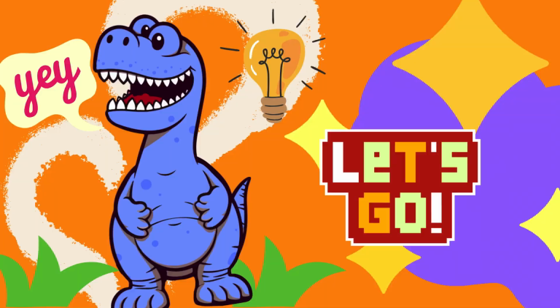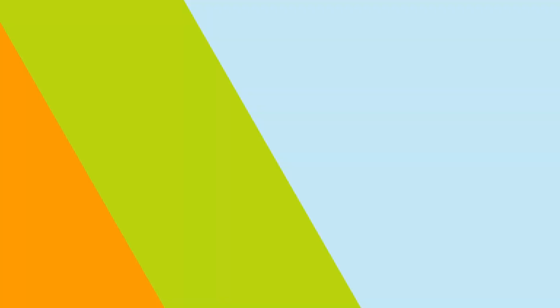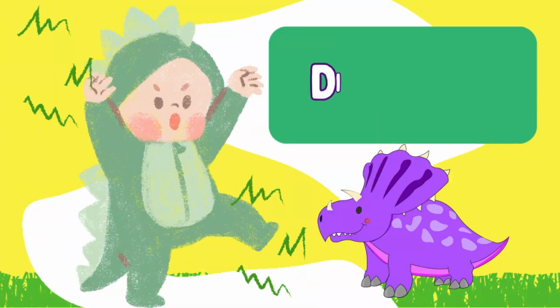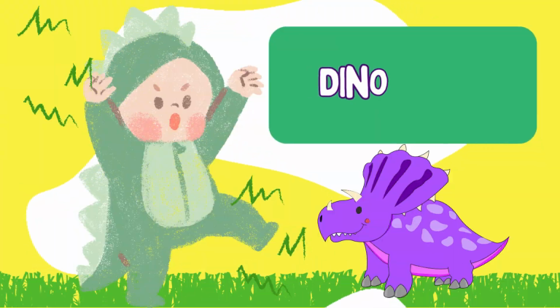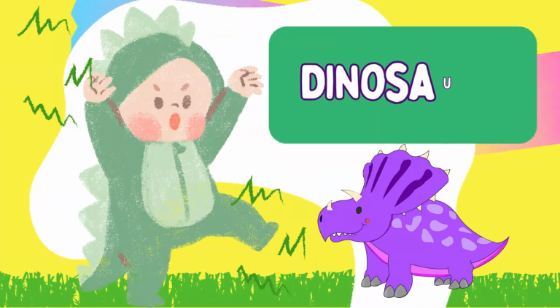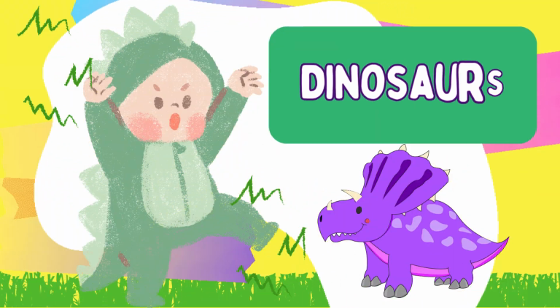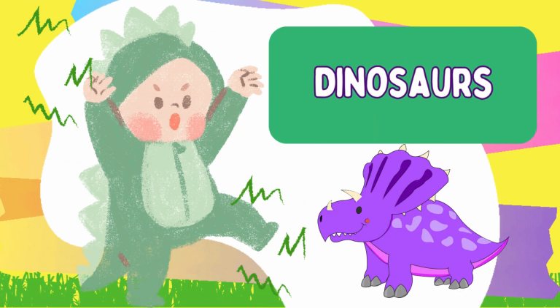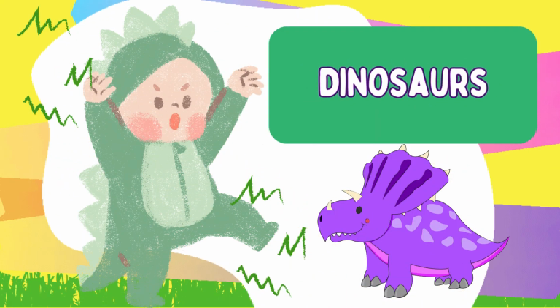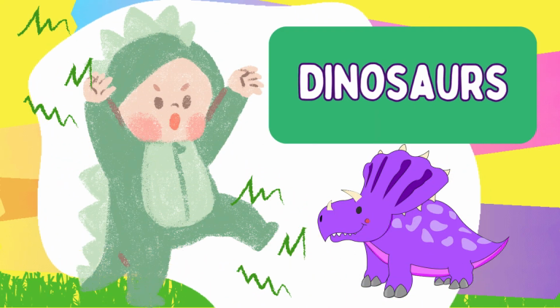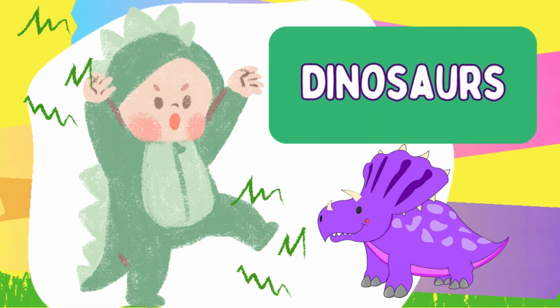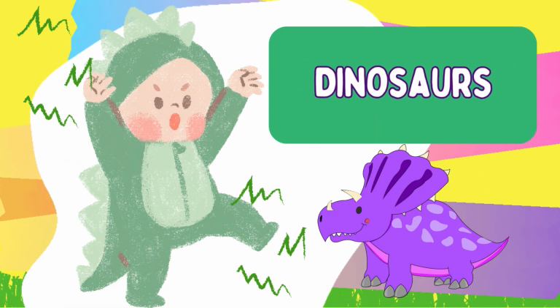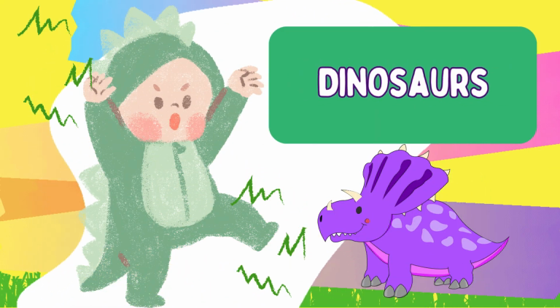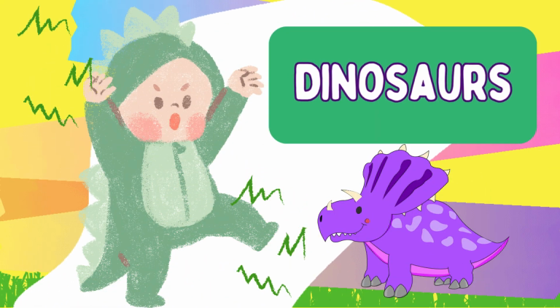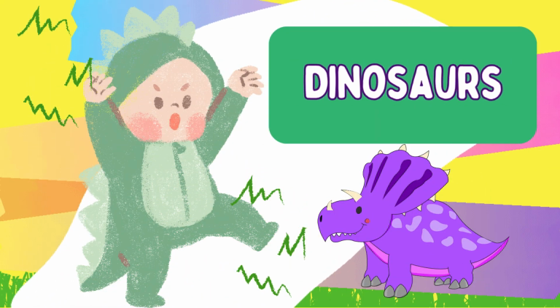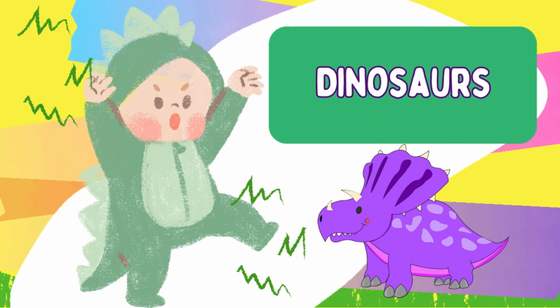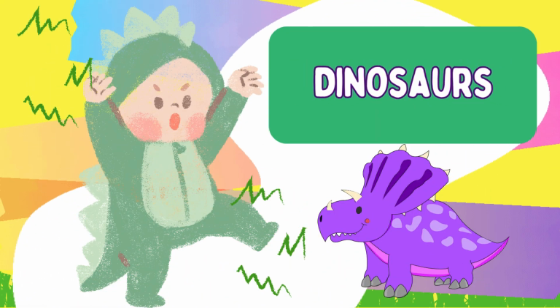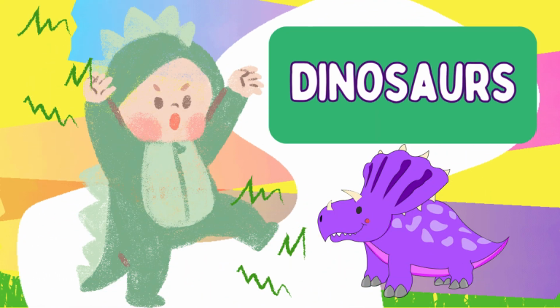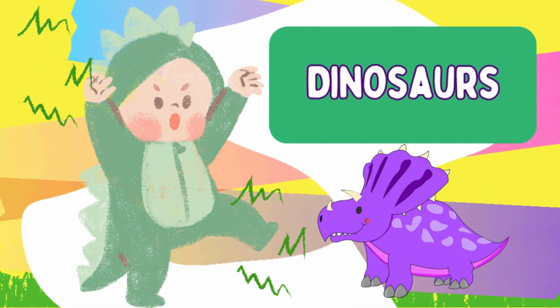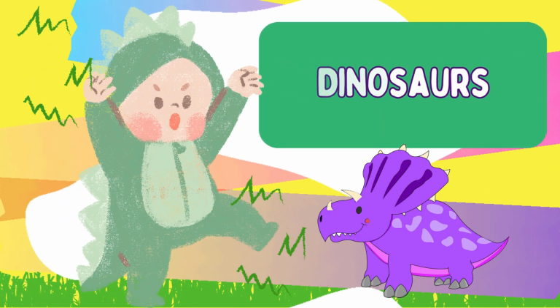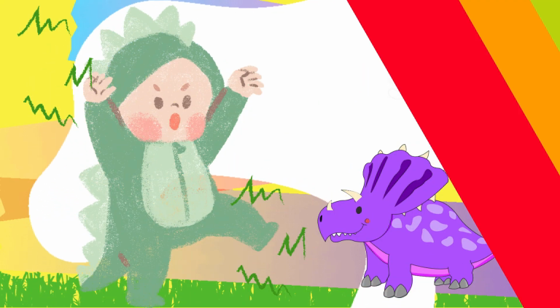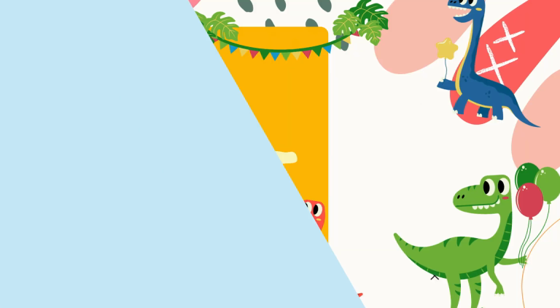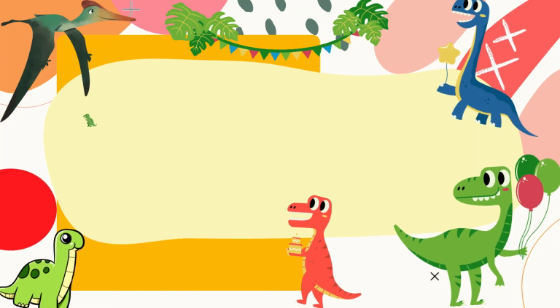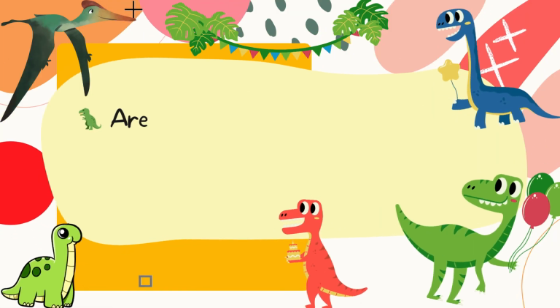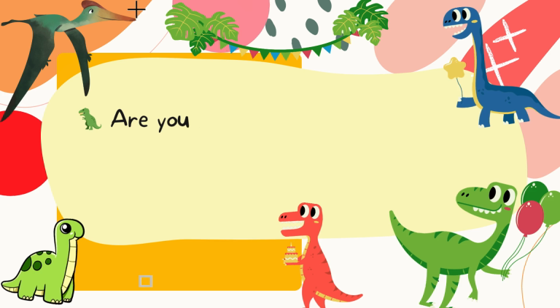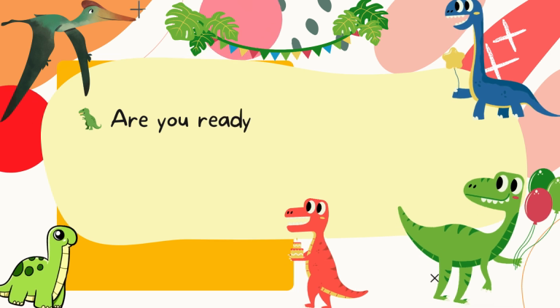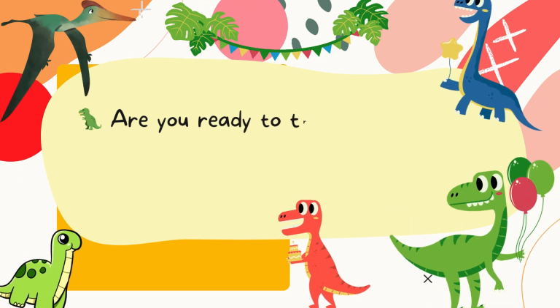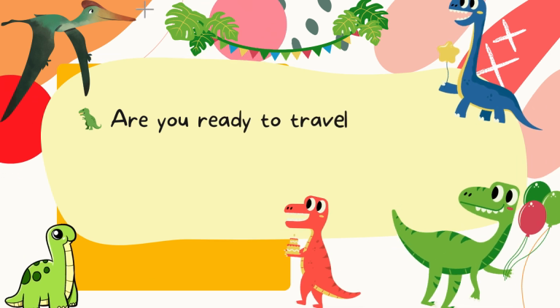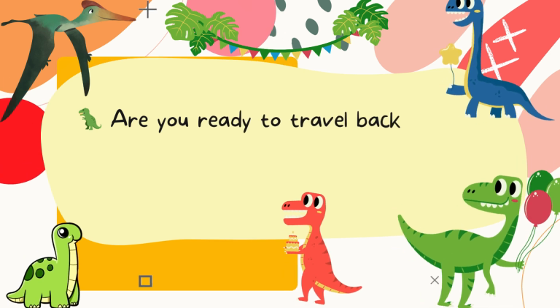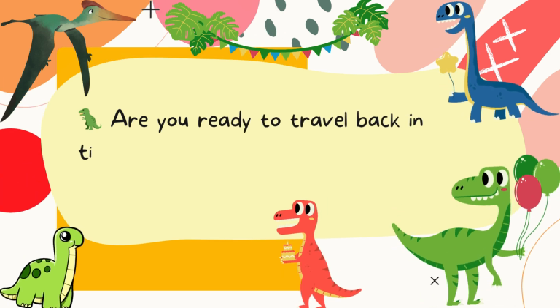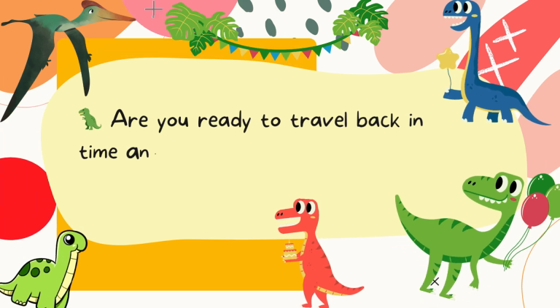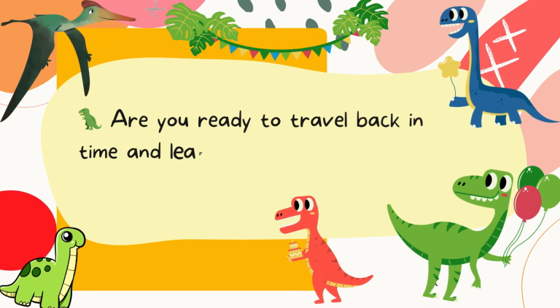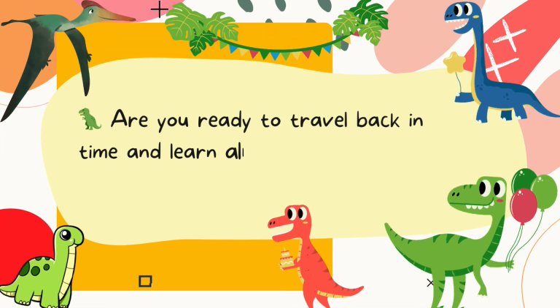Welcome to our dino-mite adventure today. Are you ready to travel back in time and learn all about dinosaurs? Let's go.